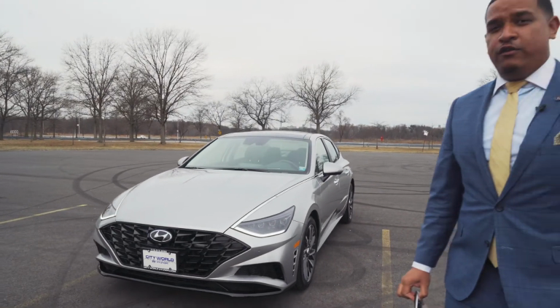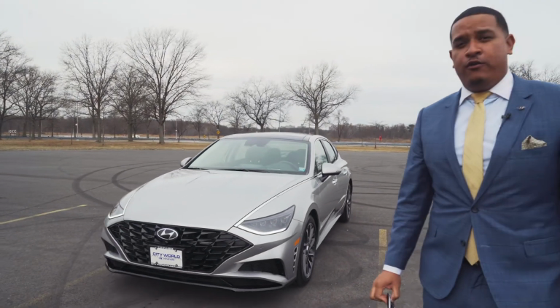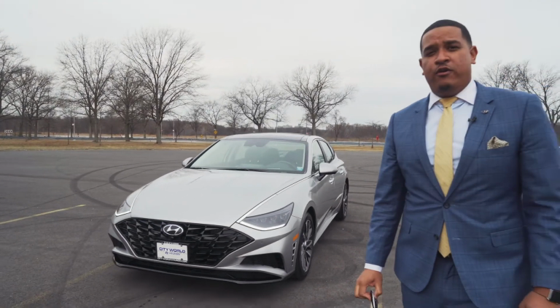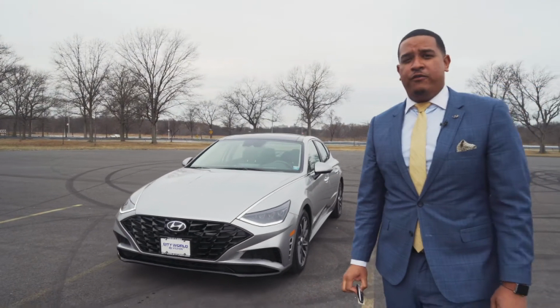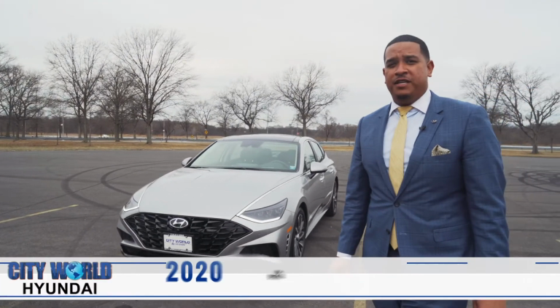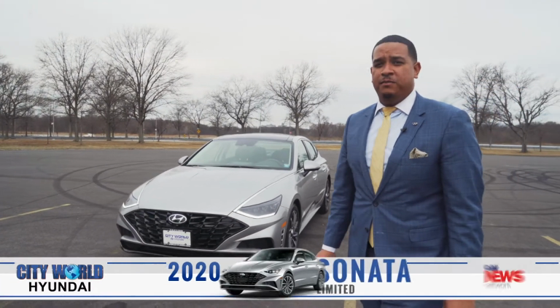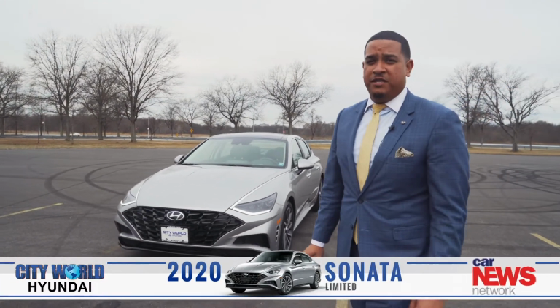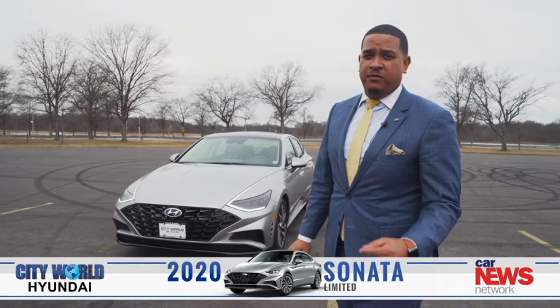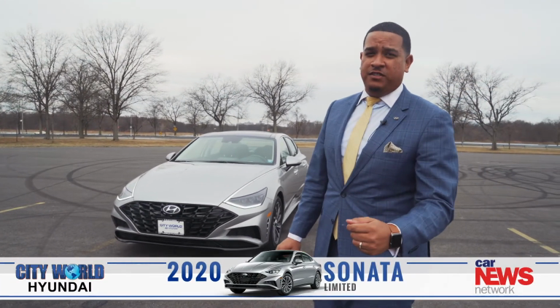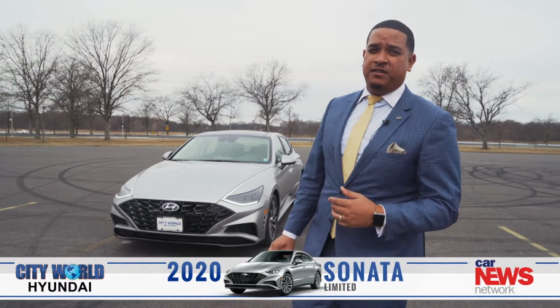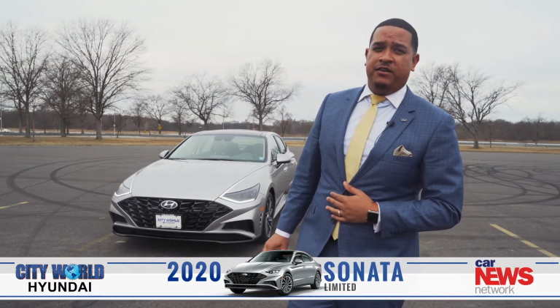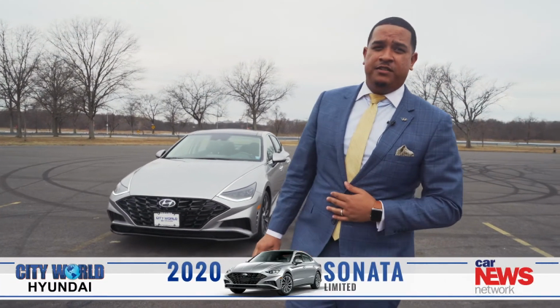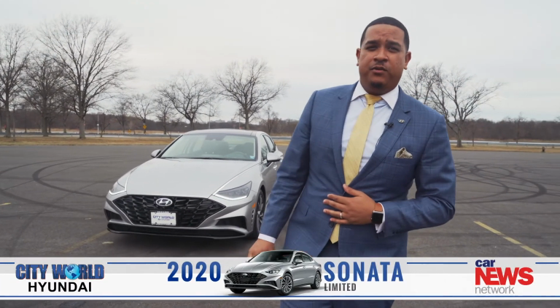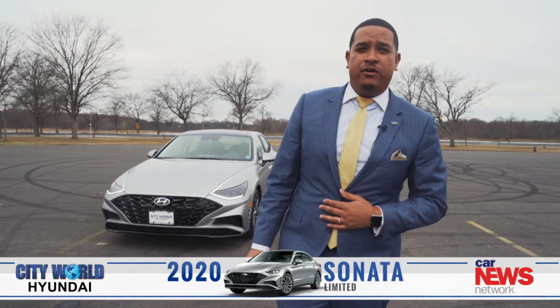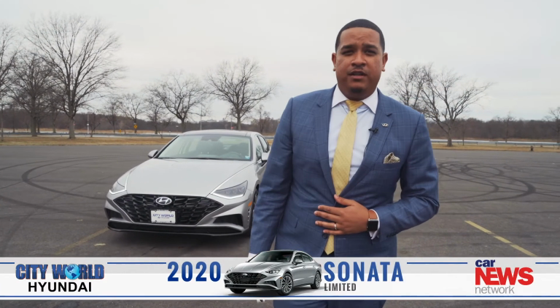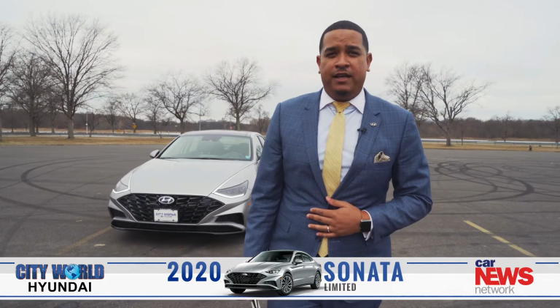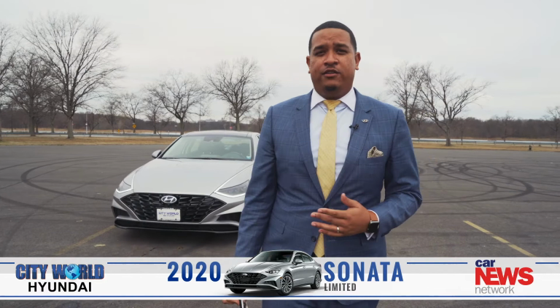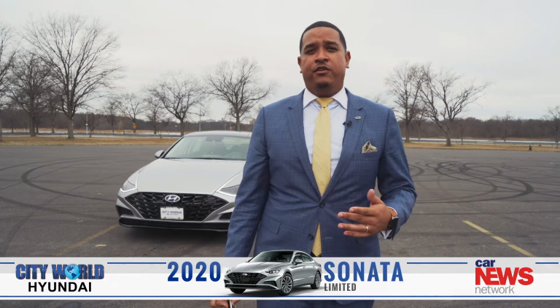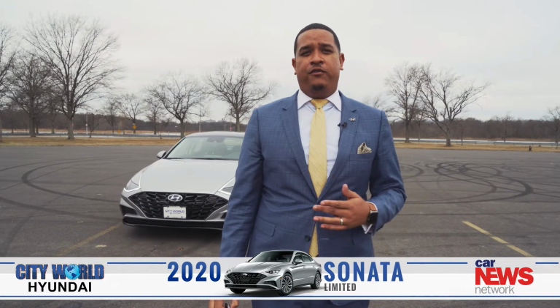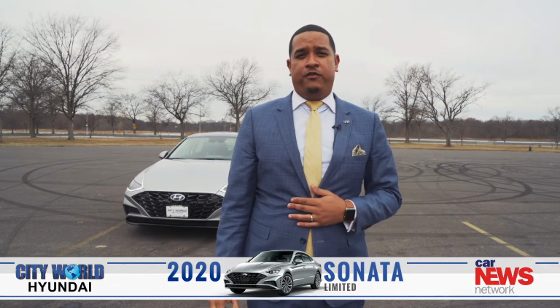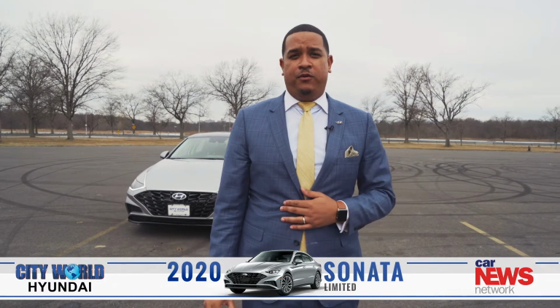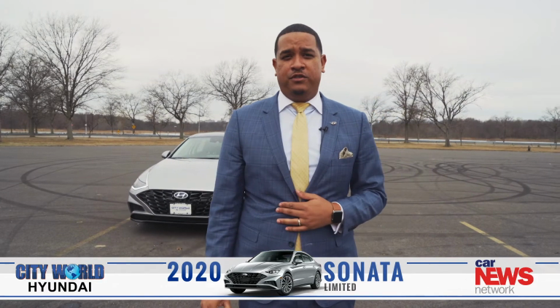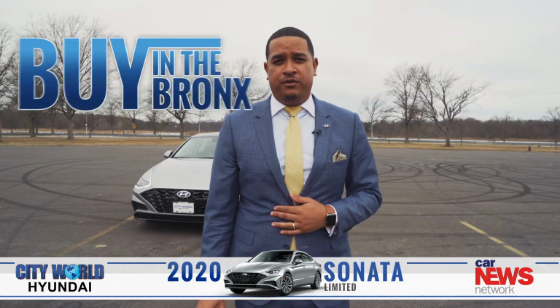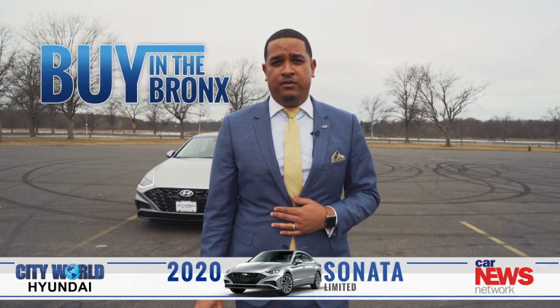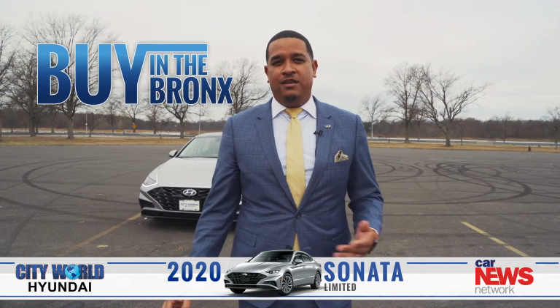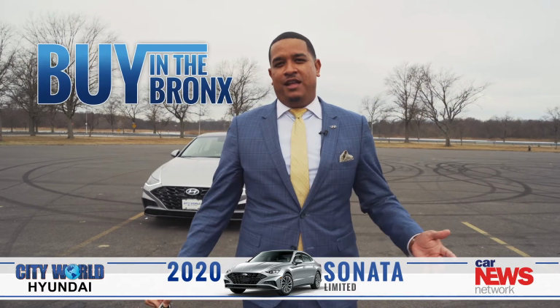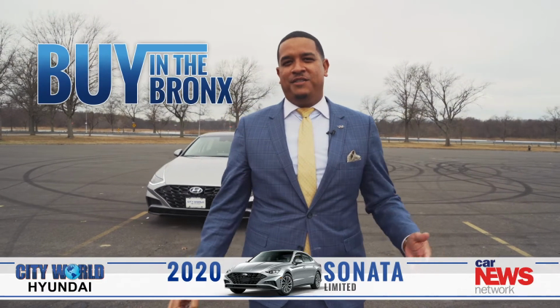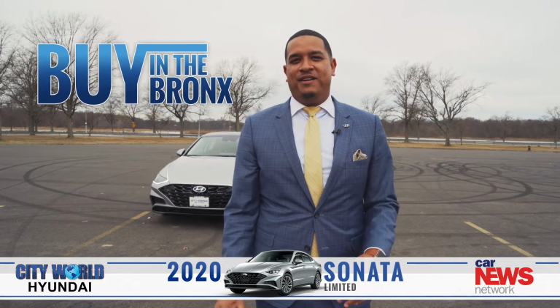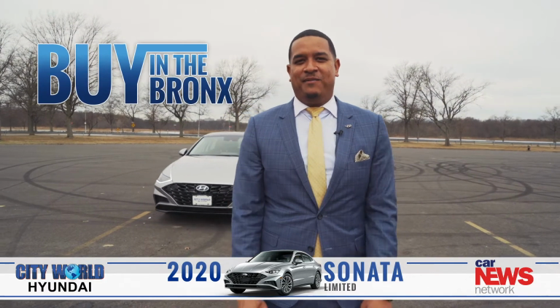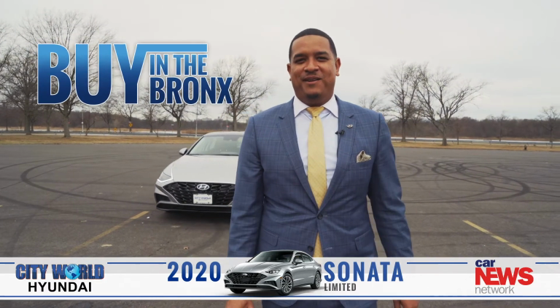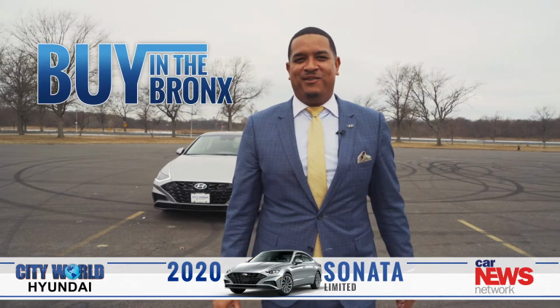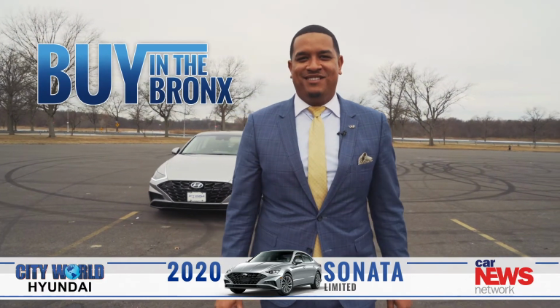For more information, please come visit us here at City World Hyundai at 3350 Boston Road. It's better to buy in the Bronx.